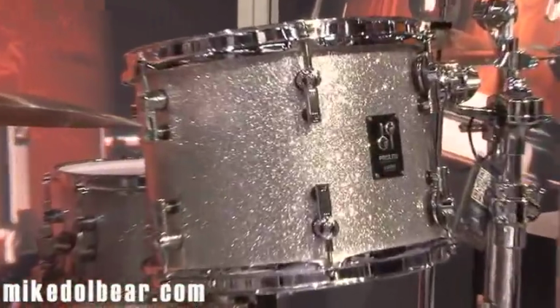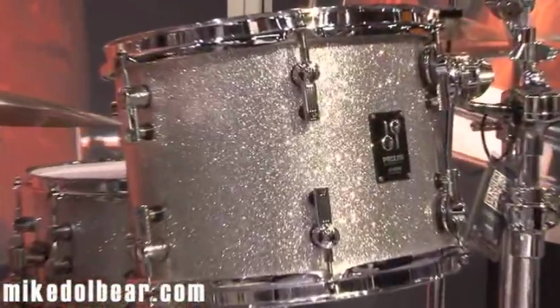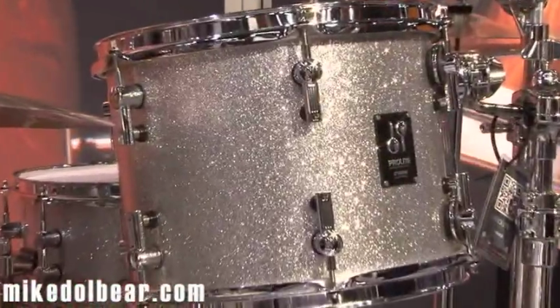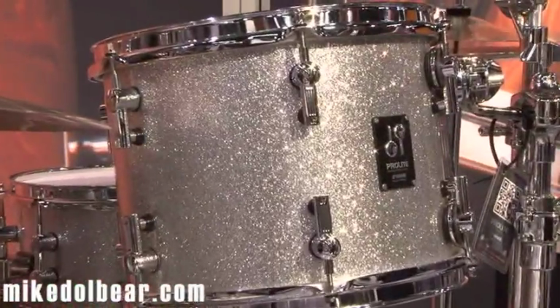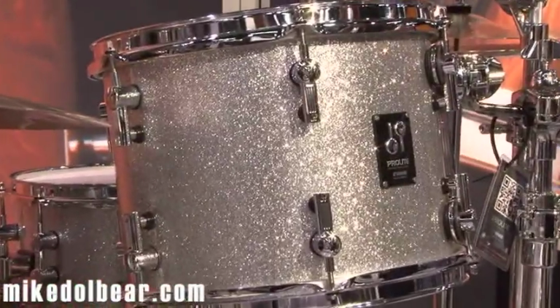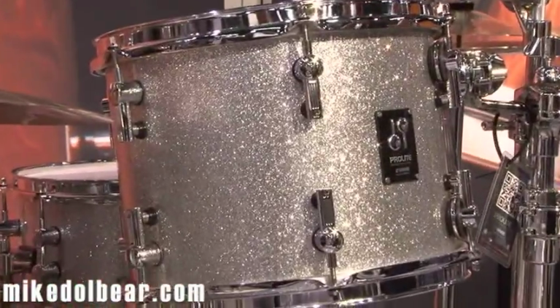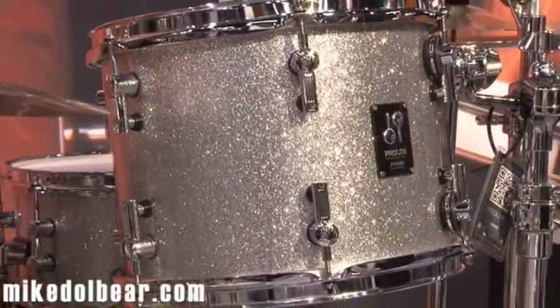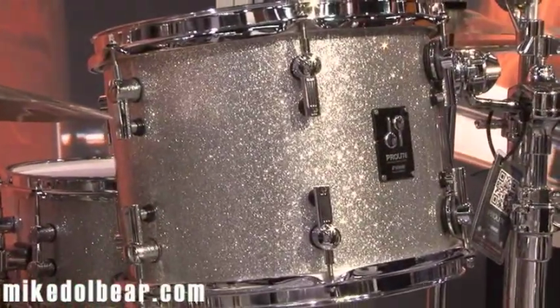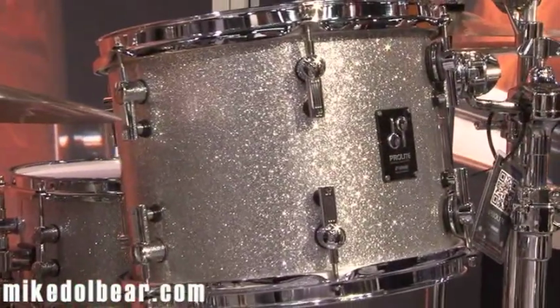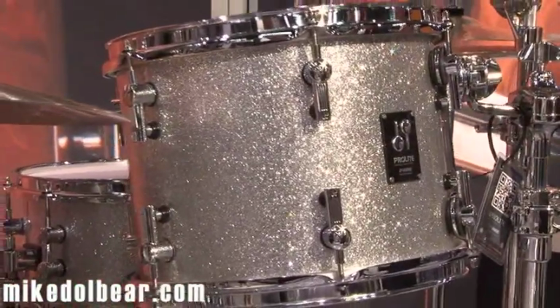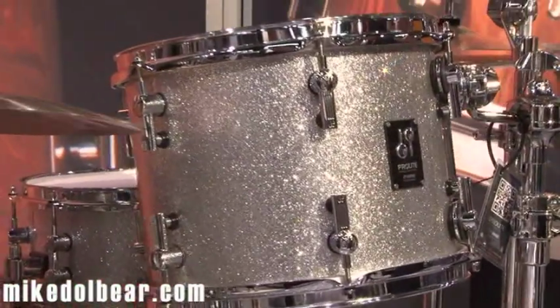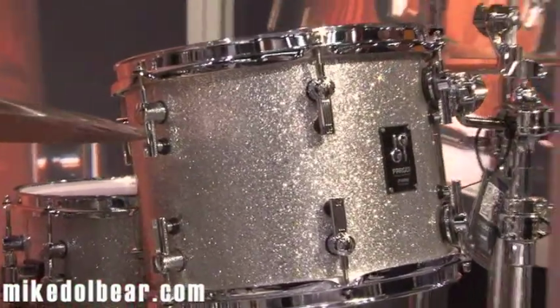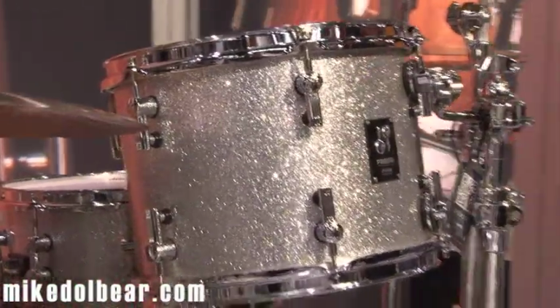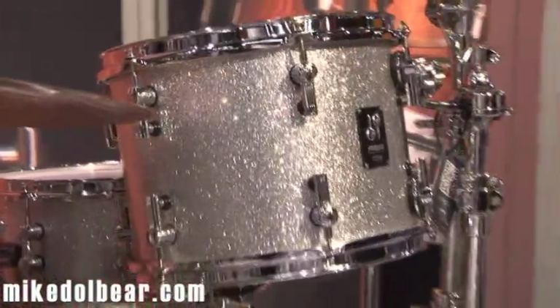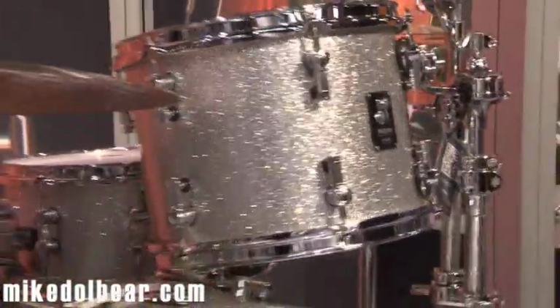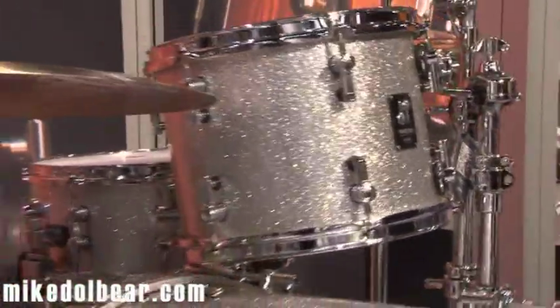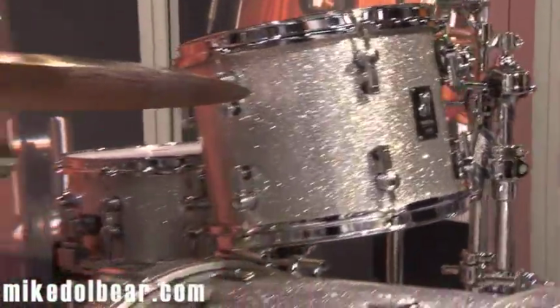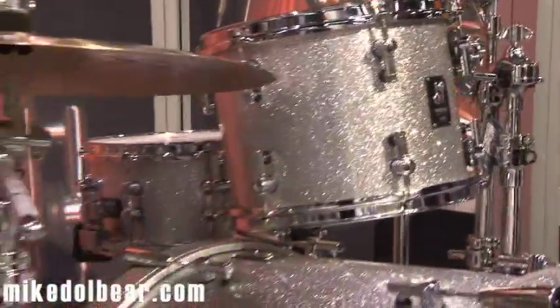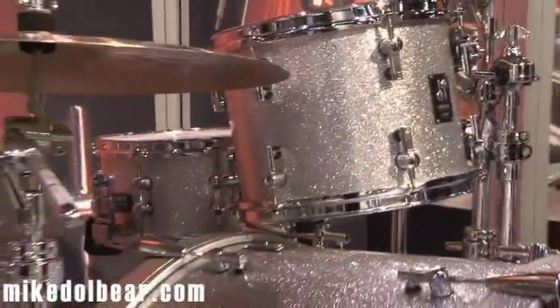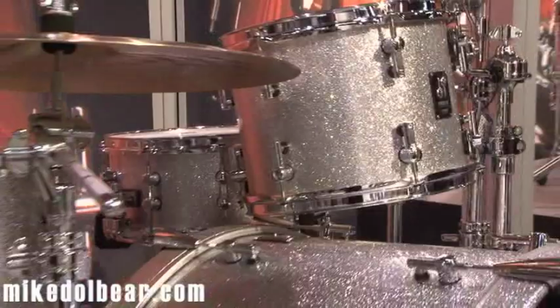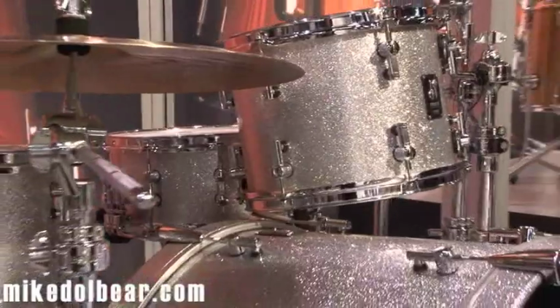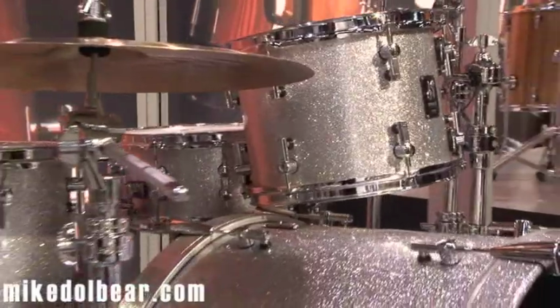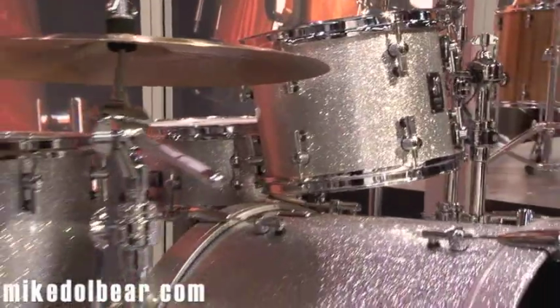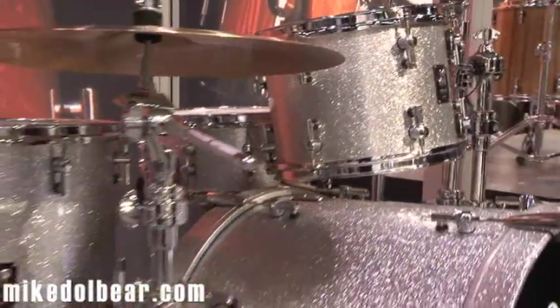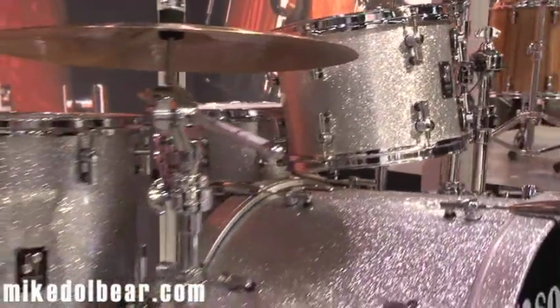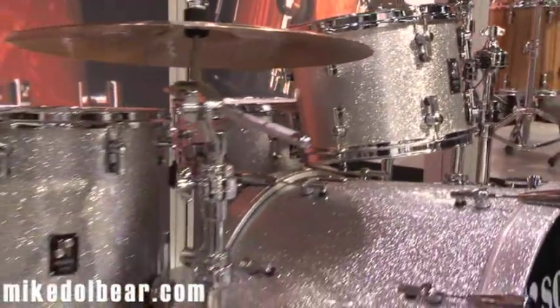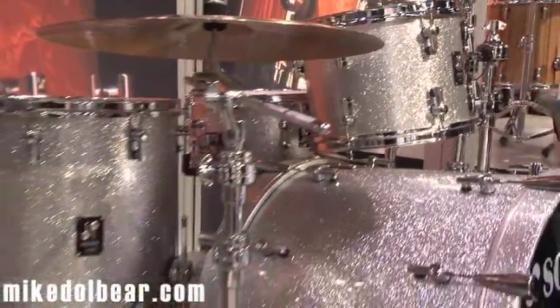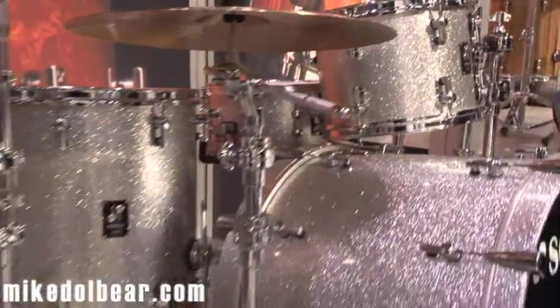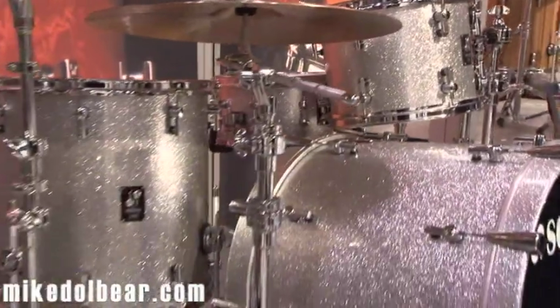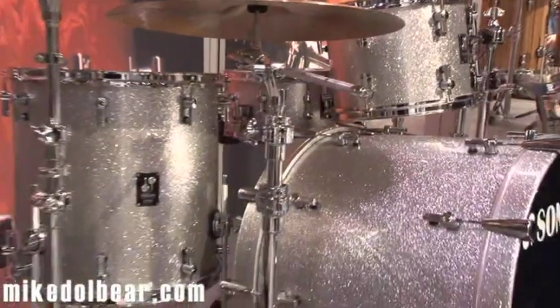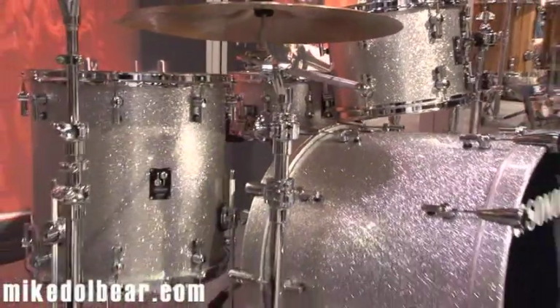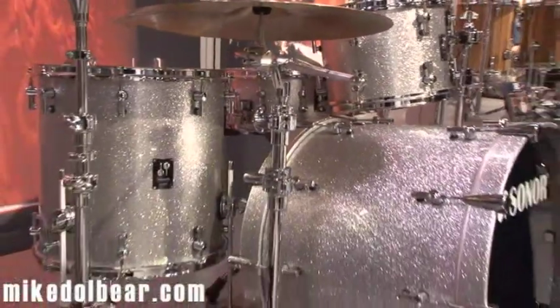We are using the vintage Maple Shell, which is kind of a Sona Classic right now.